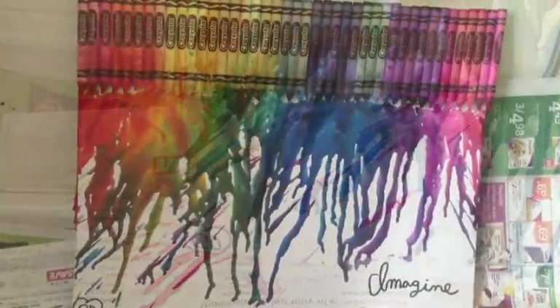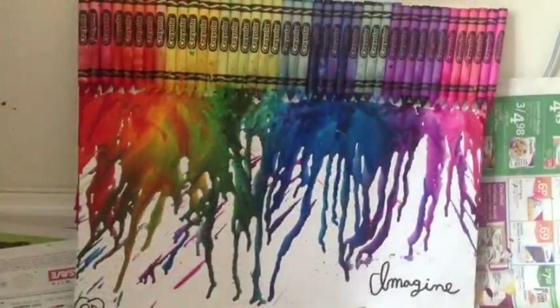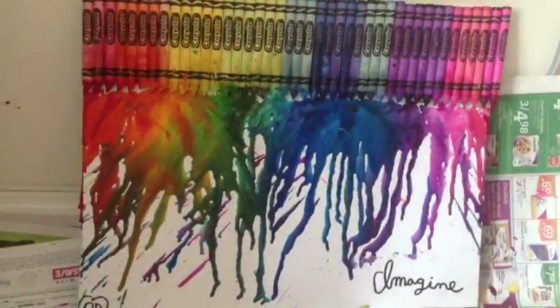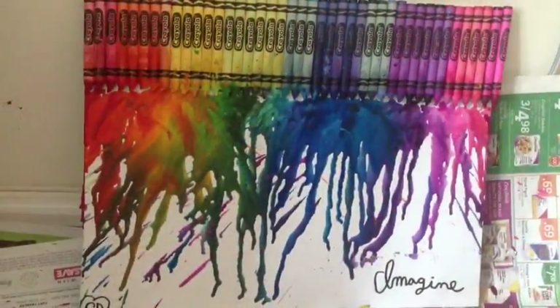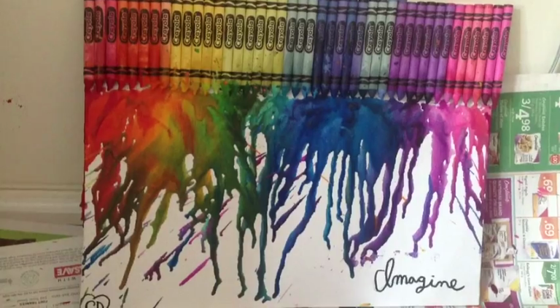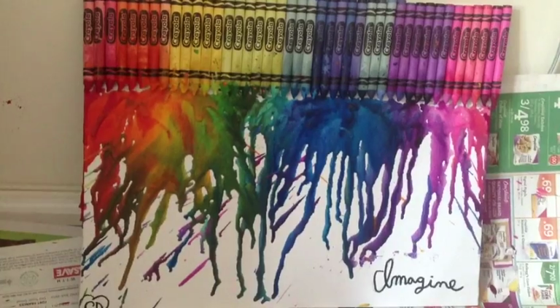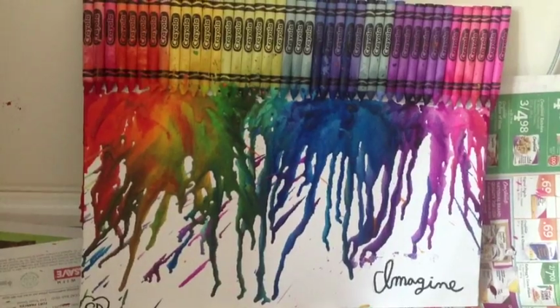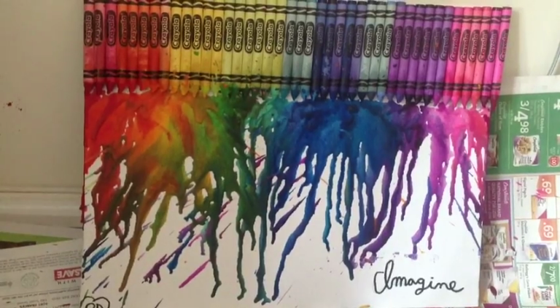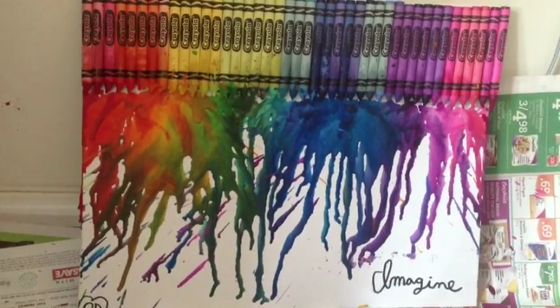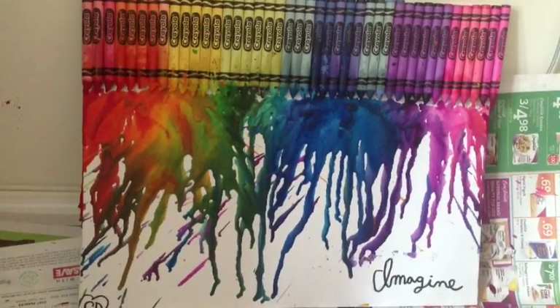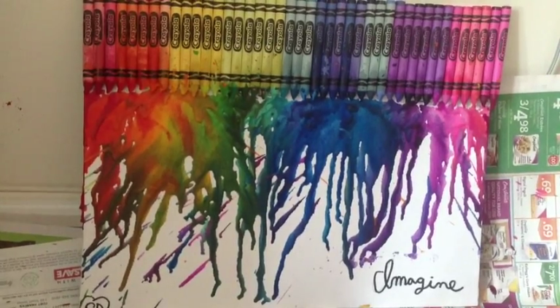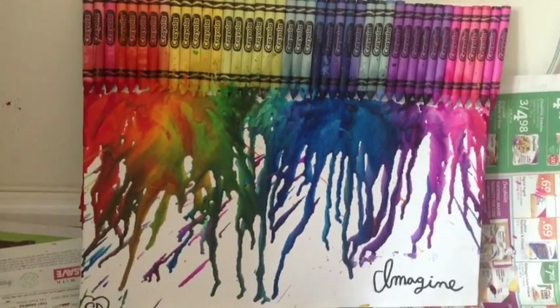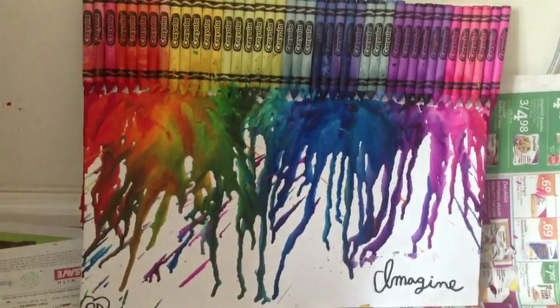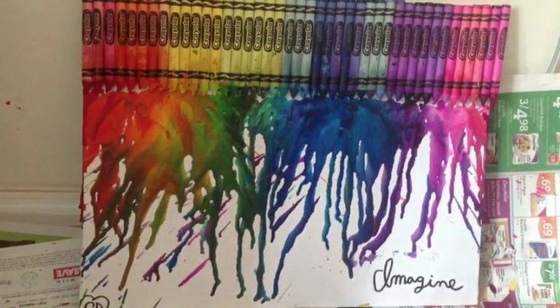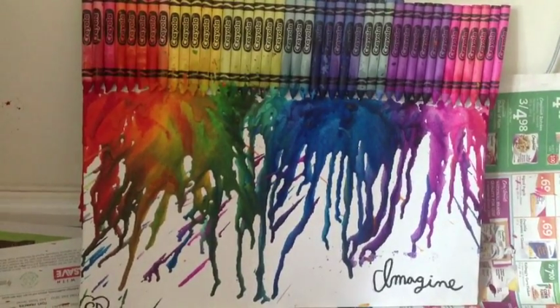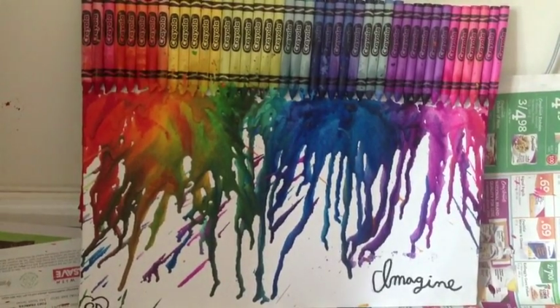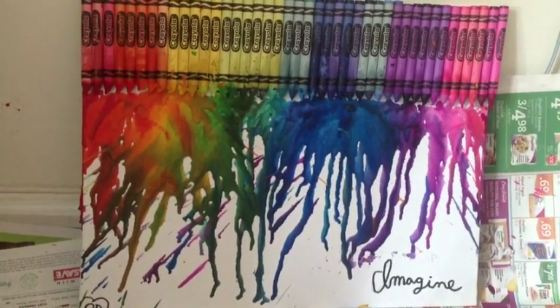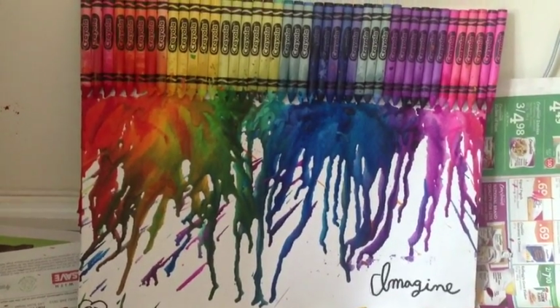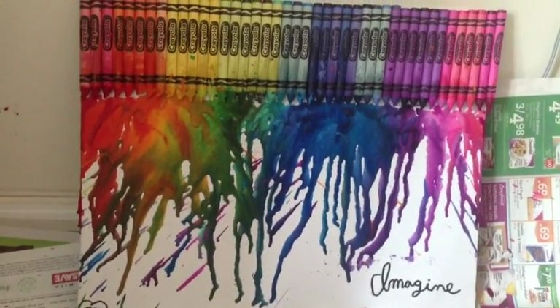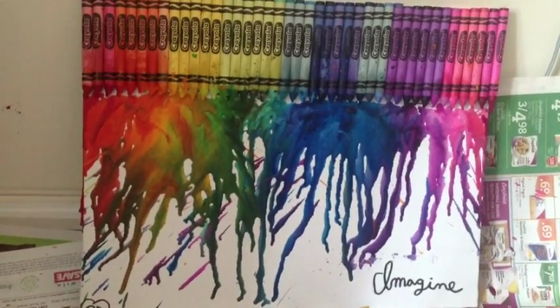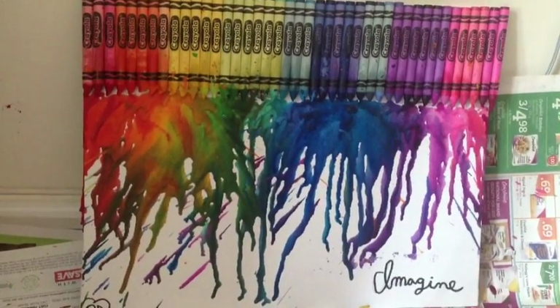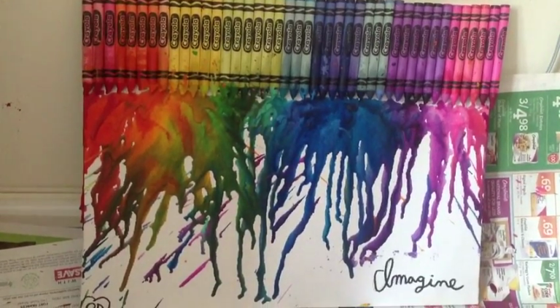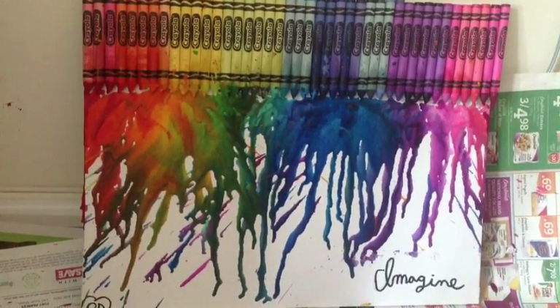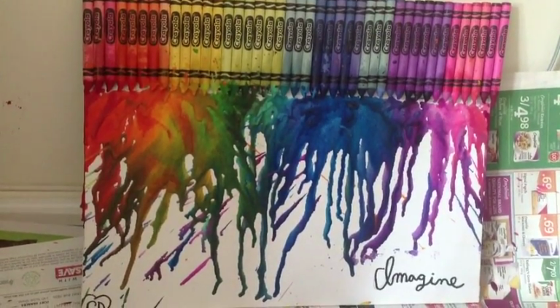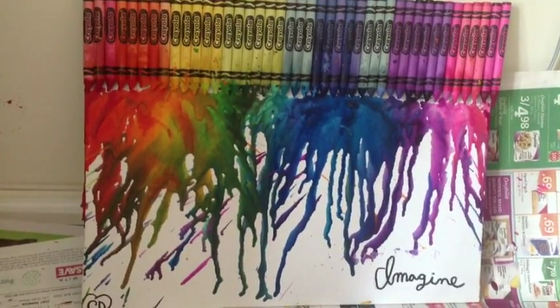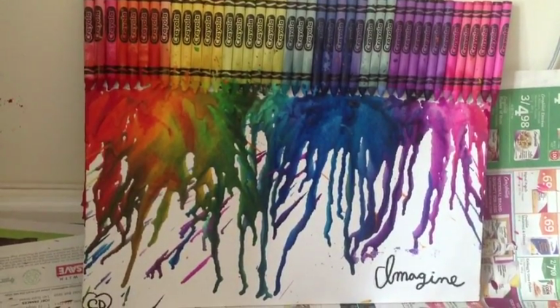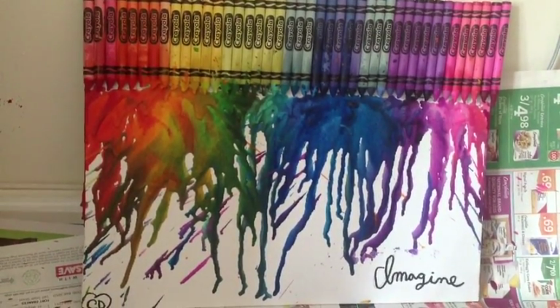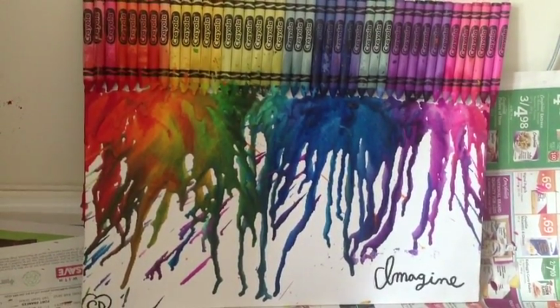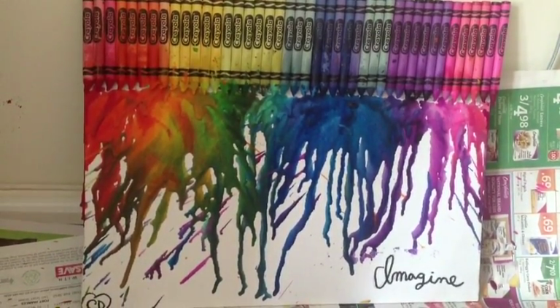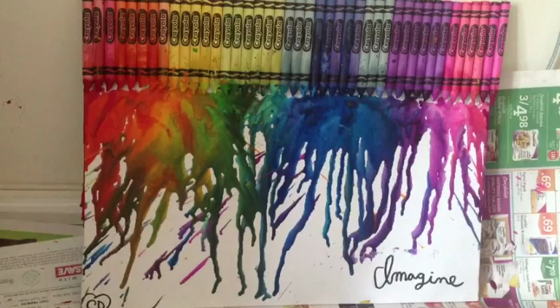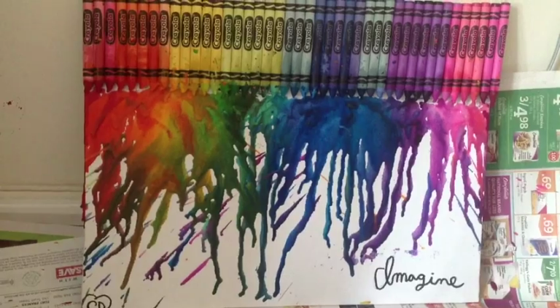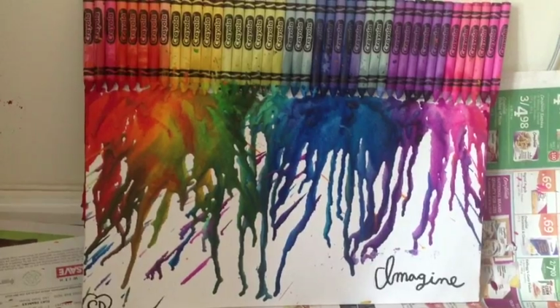Thank you for watching this tutorial. This is how my masterpiece turned out. I hope you guys had fun with this and enjoyed.